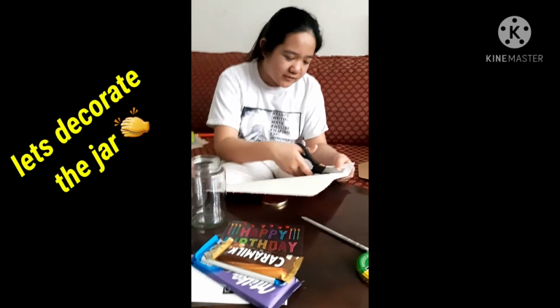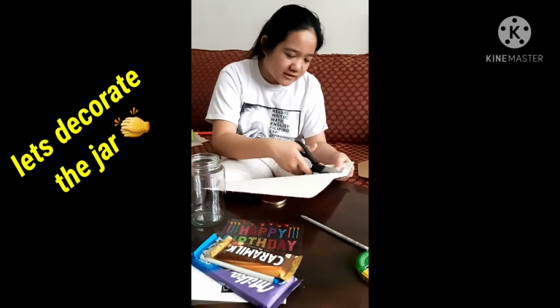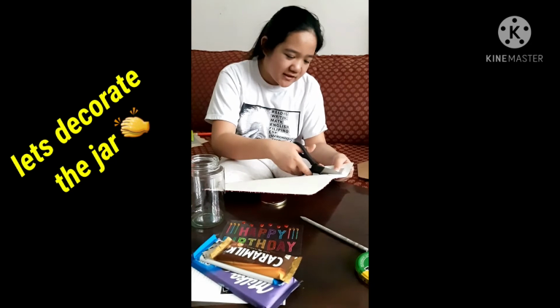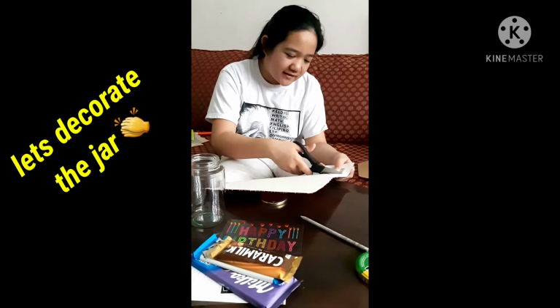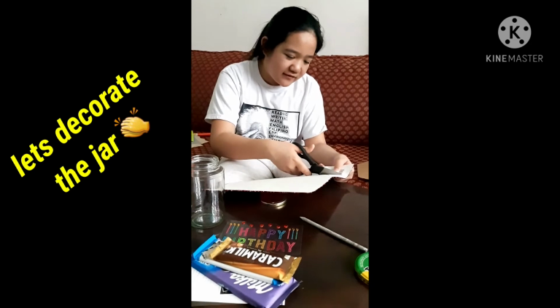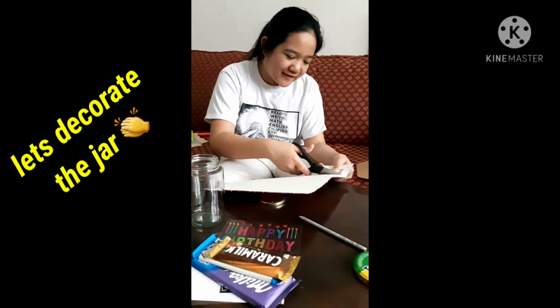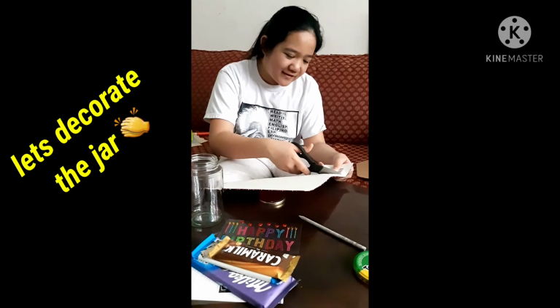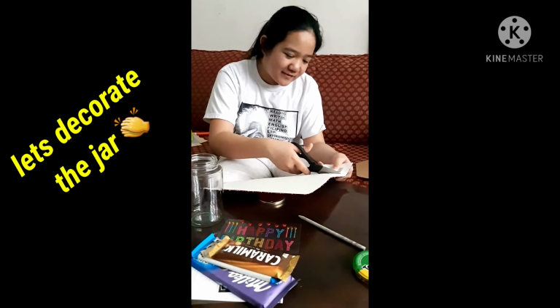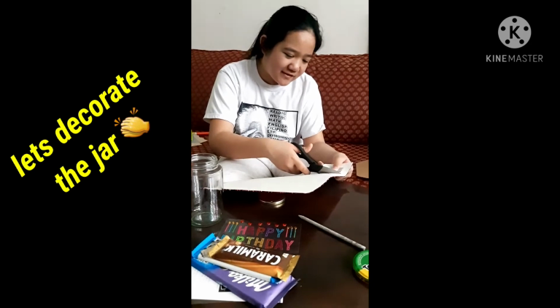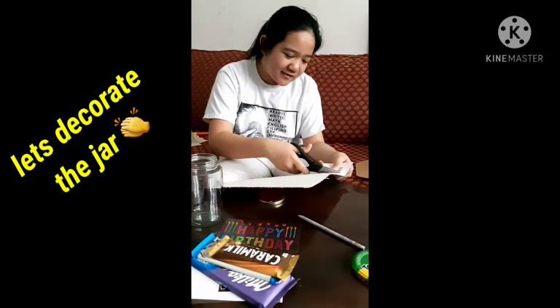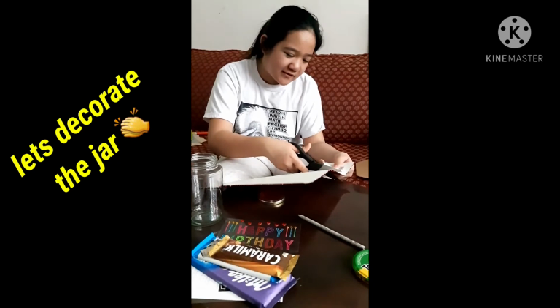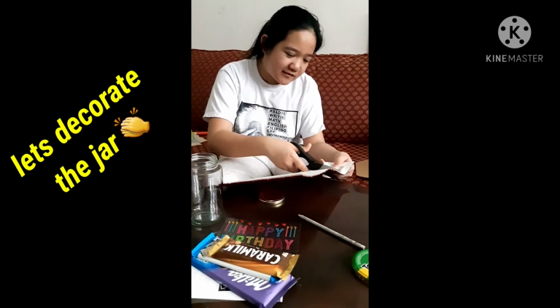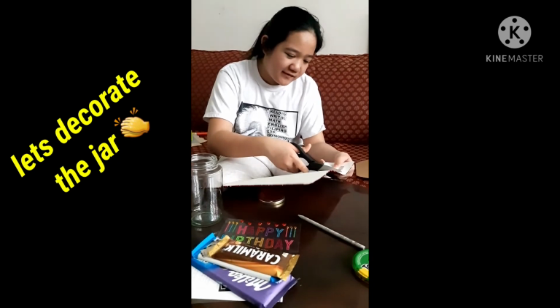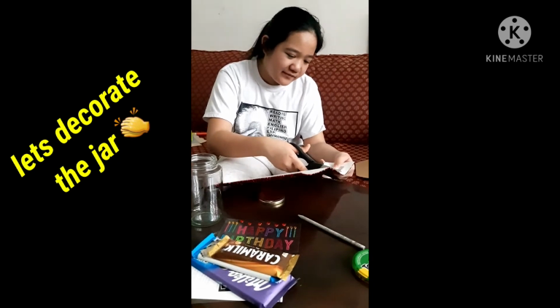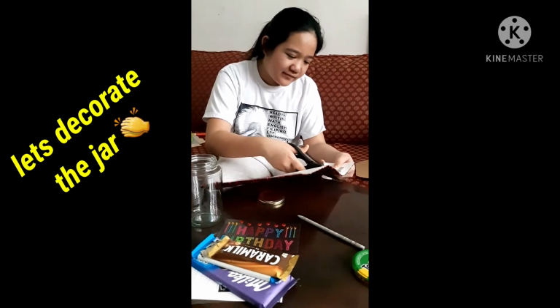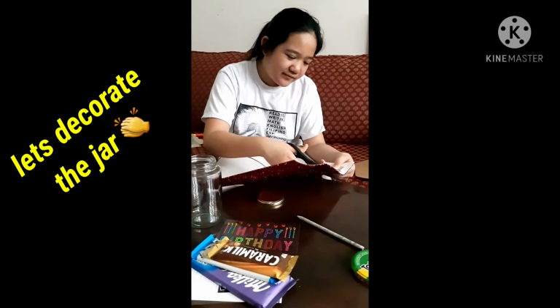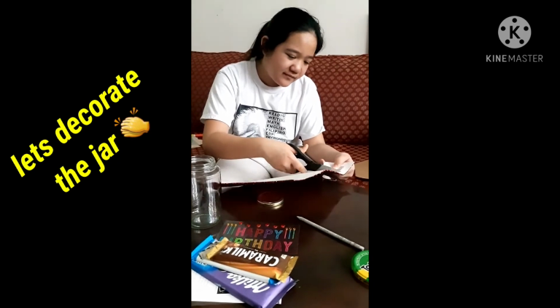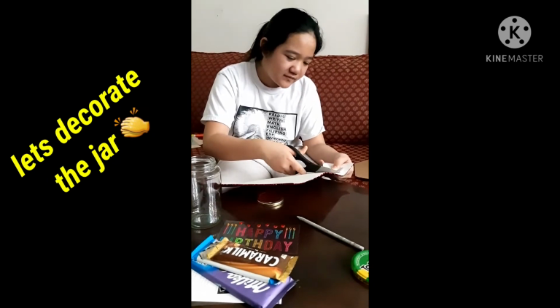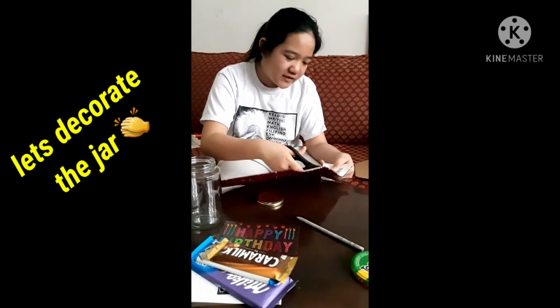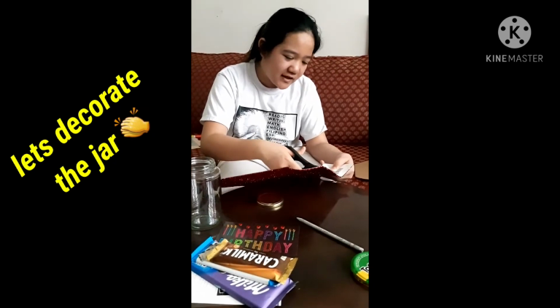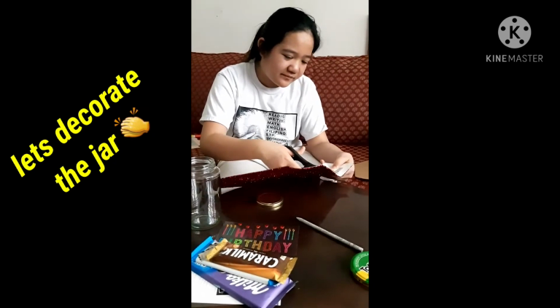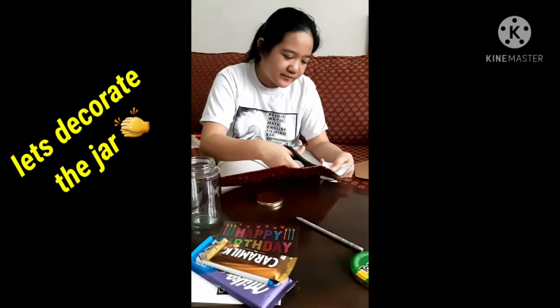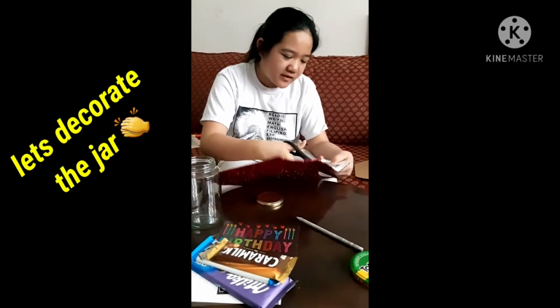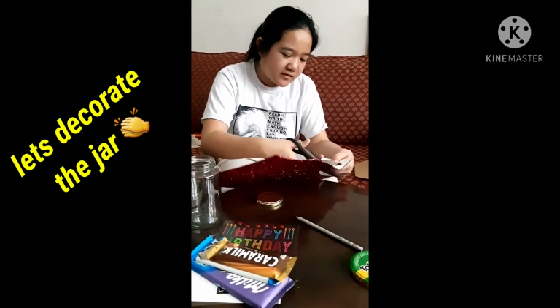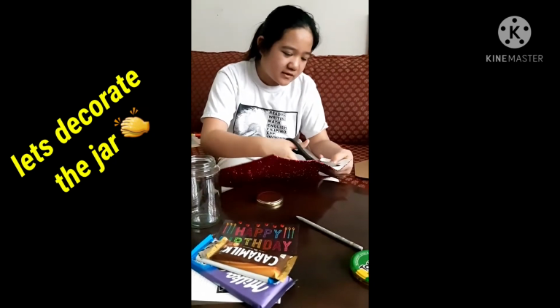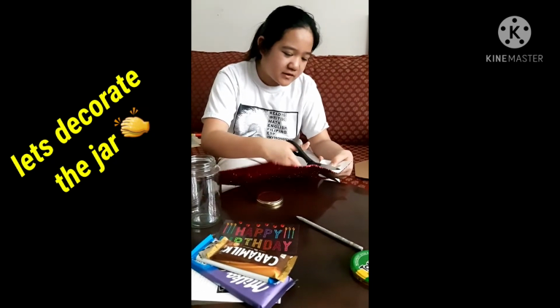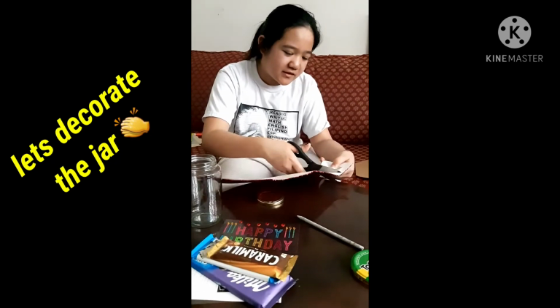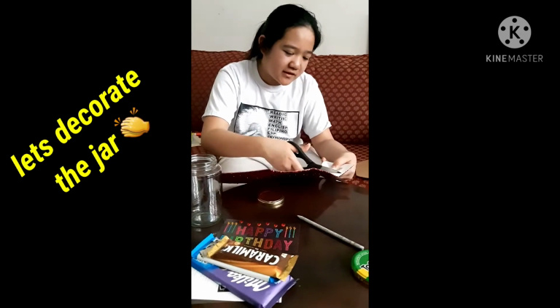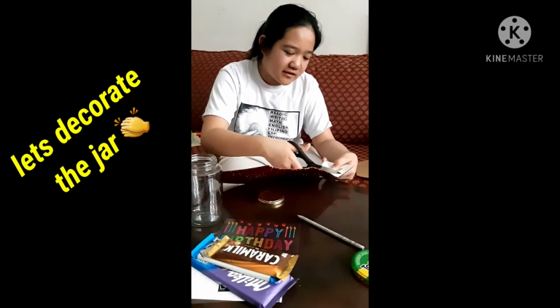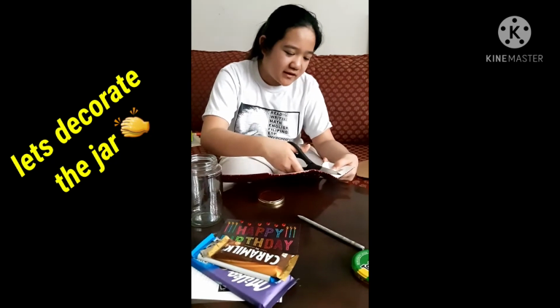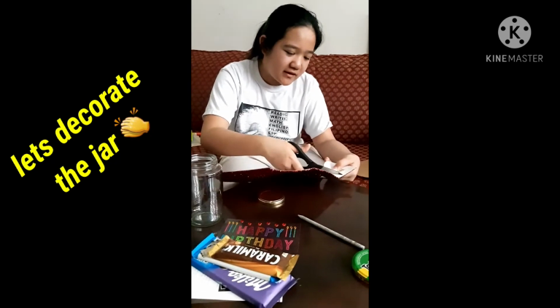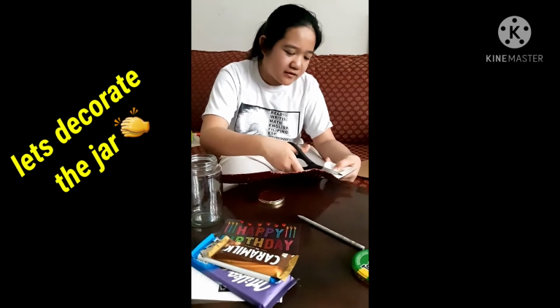So right now I'm just cutting it to fit the lid. You have to do it carefully for it to be a circle. I'm just cutting it right now.